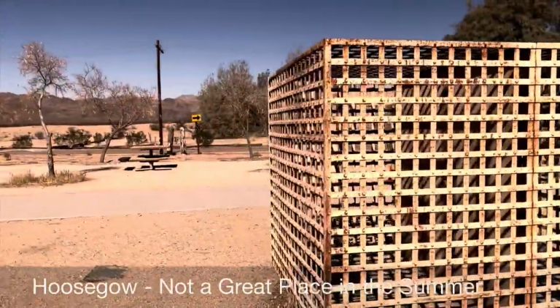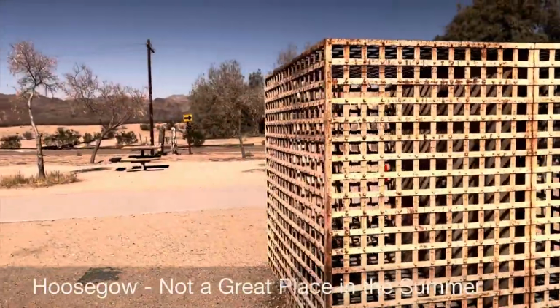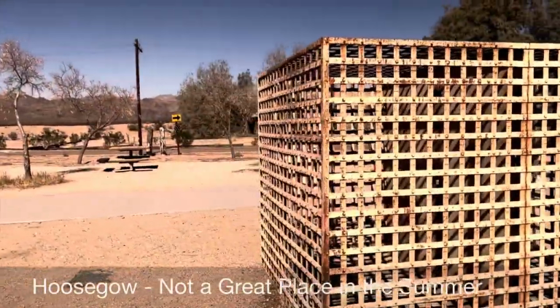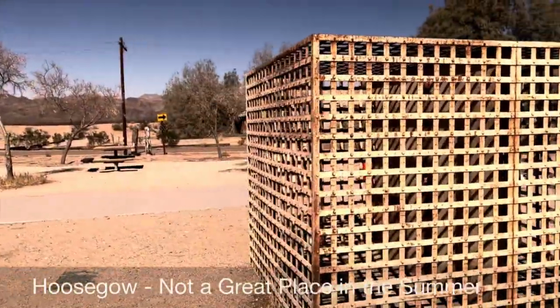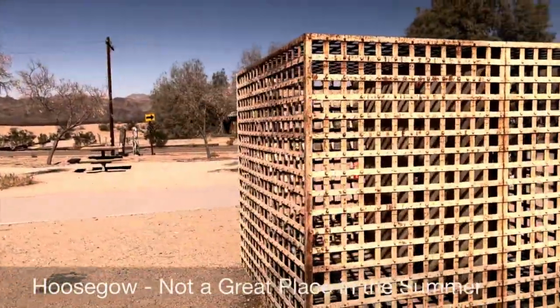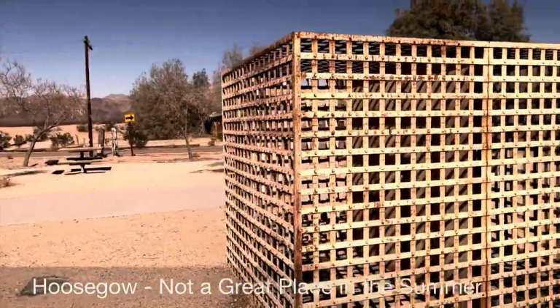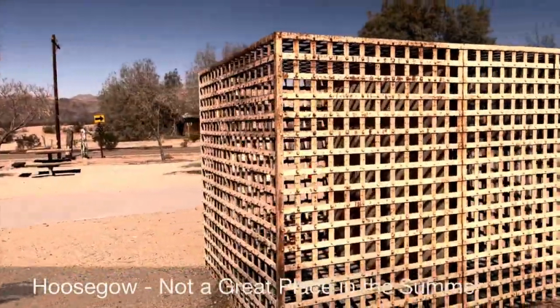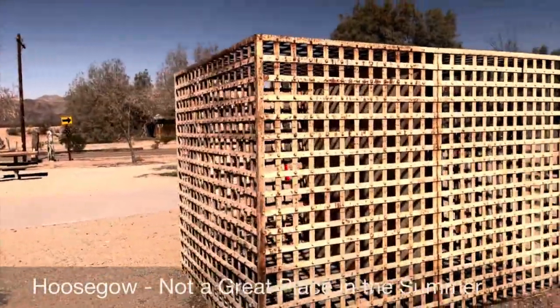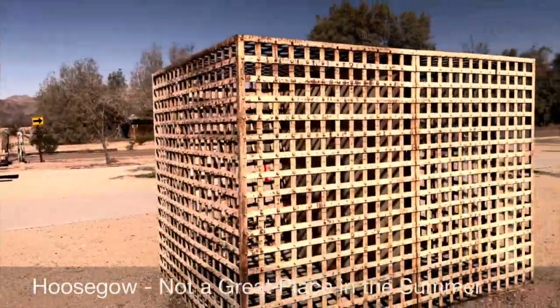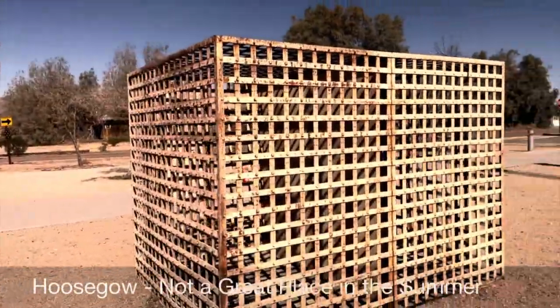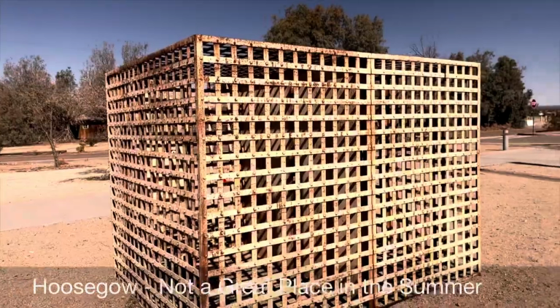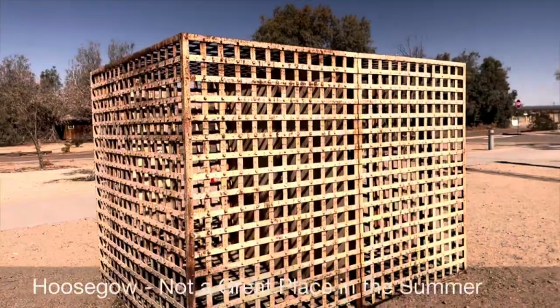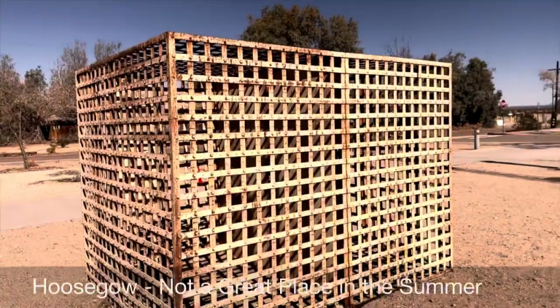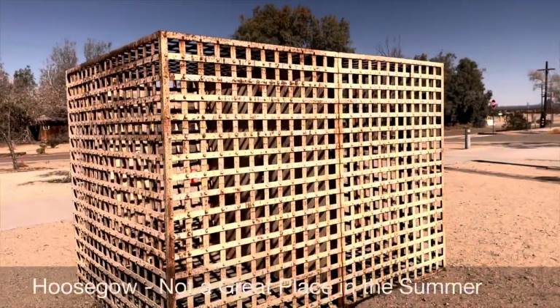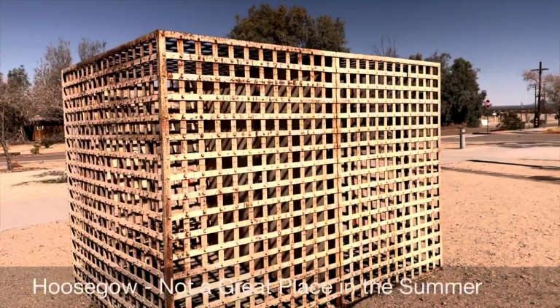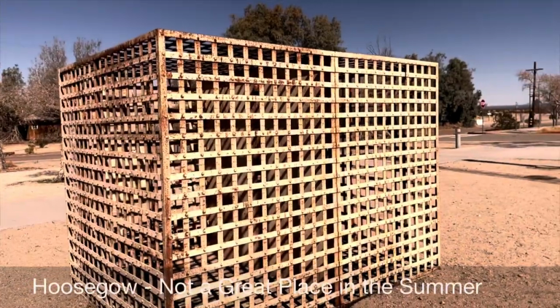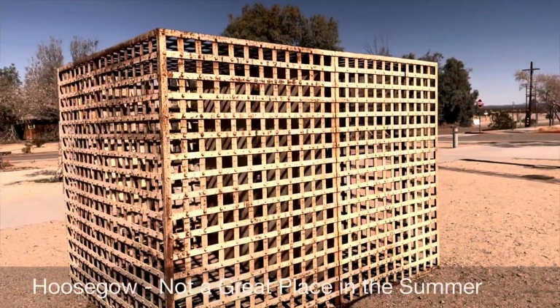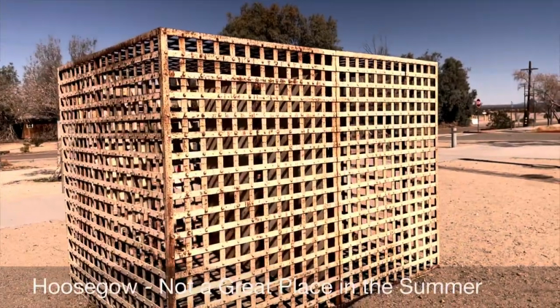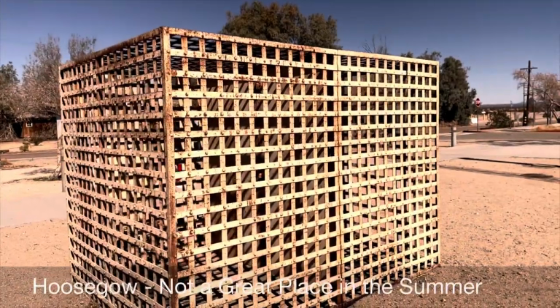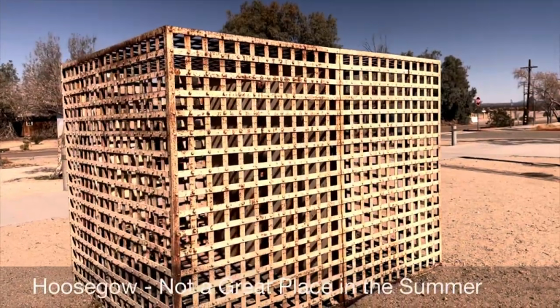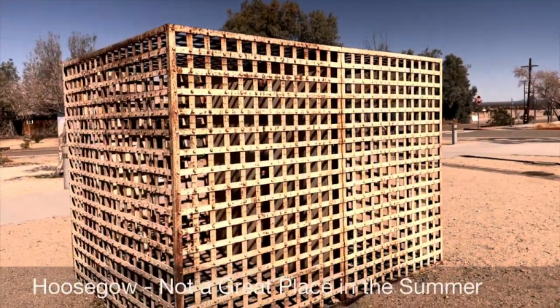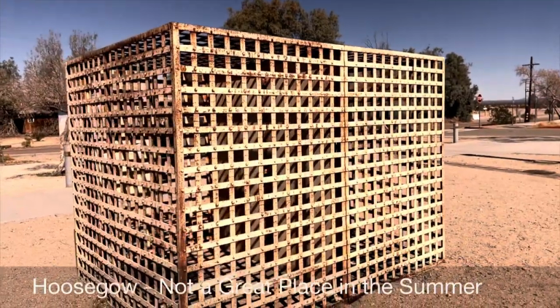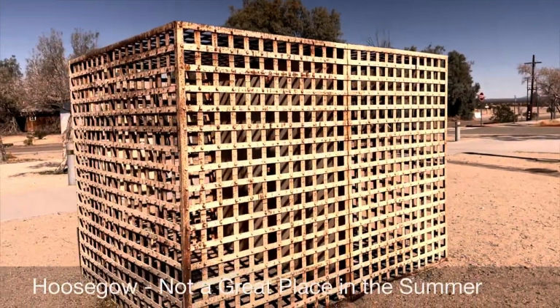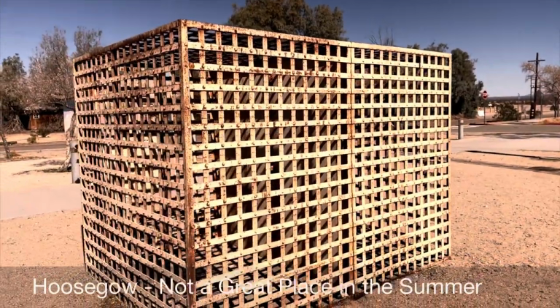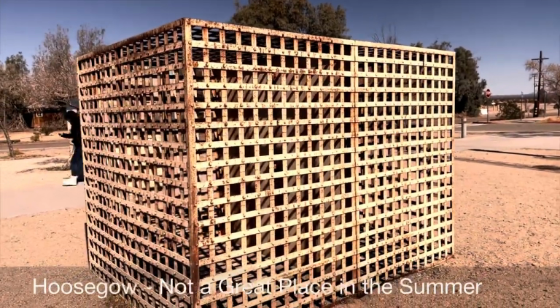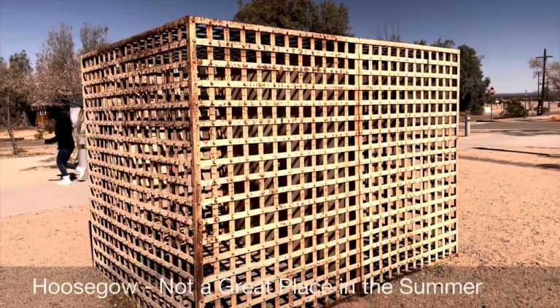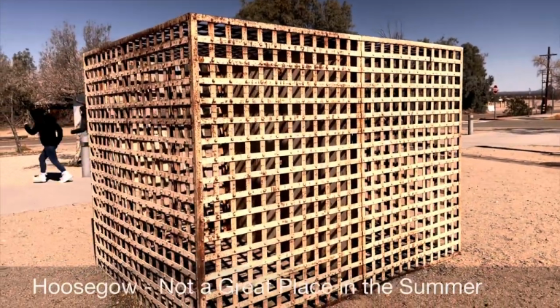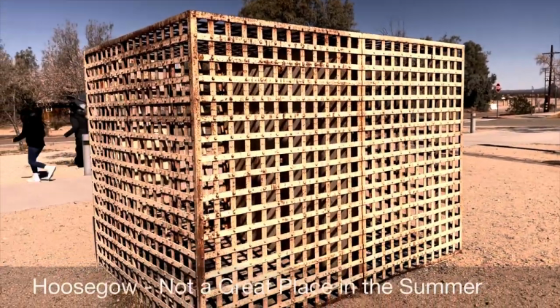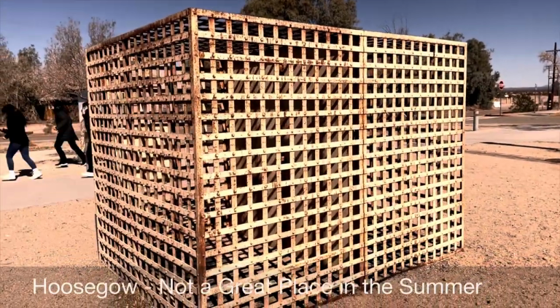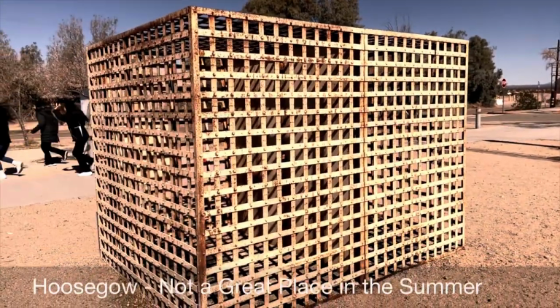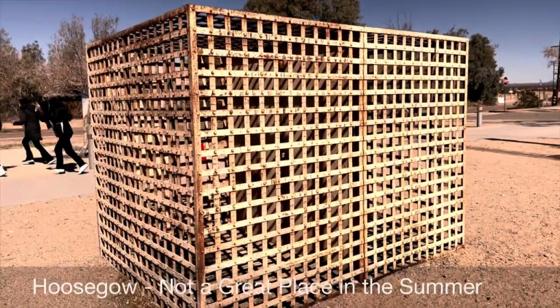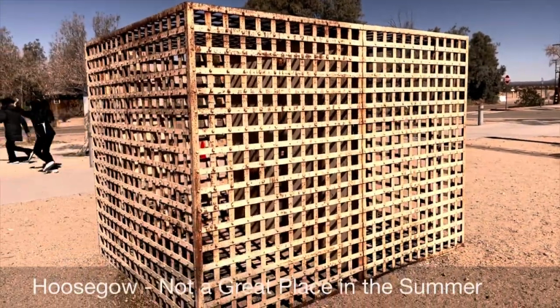And that is a real jail. Thank you for watching and I will see you on the next one.